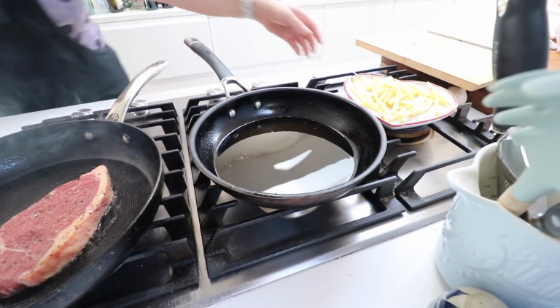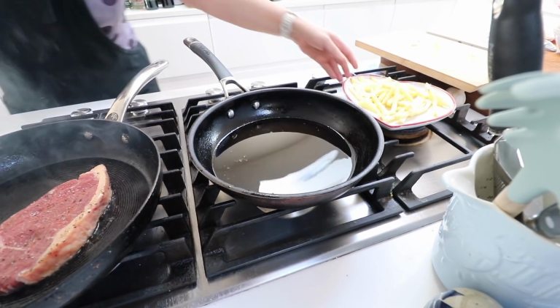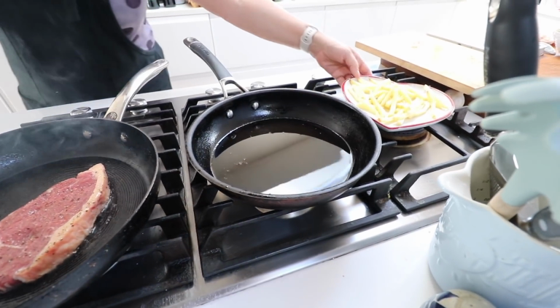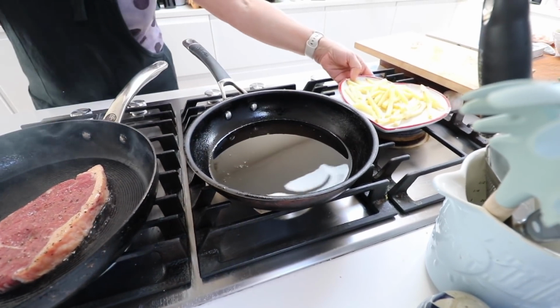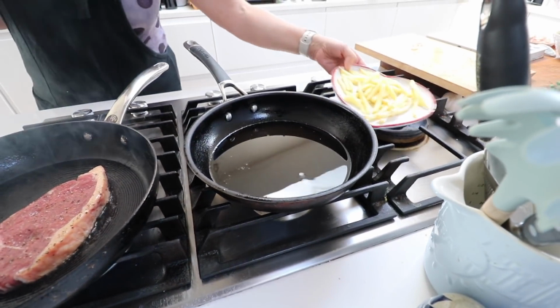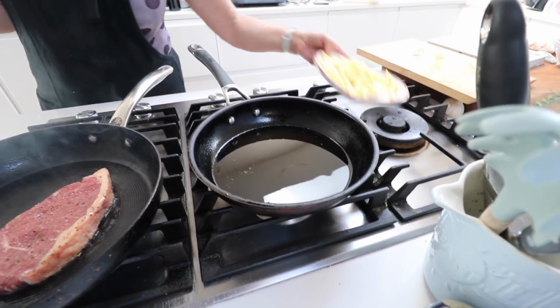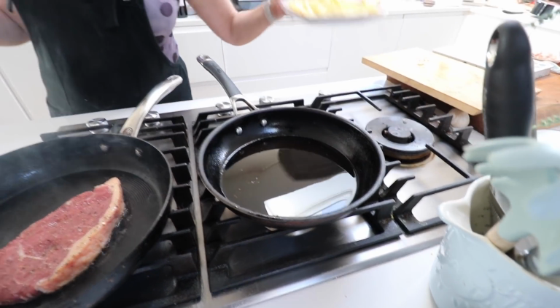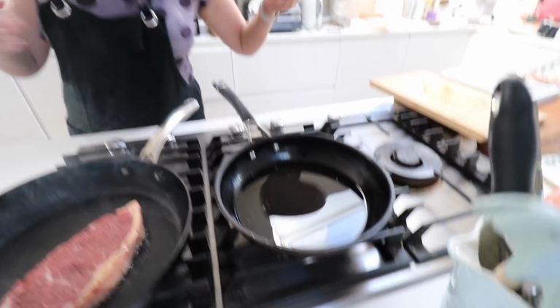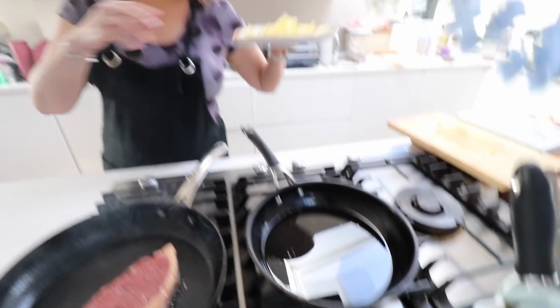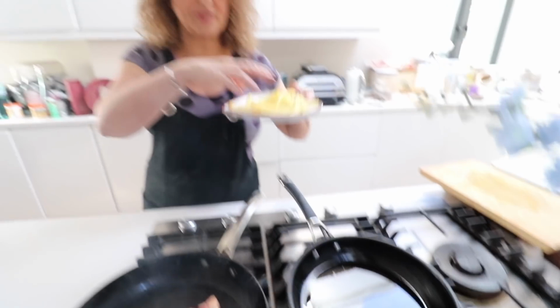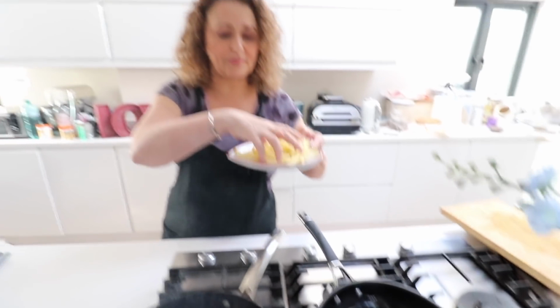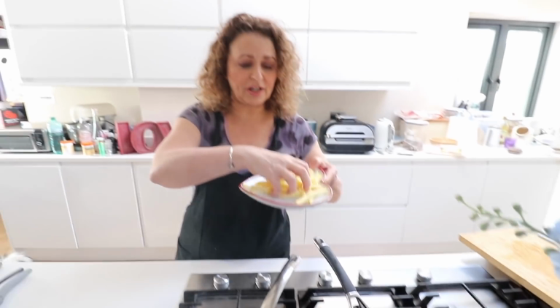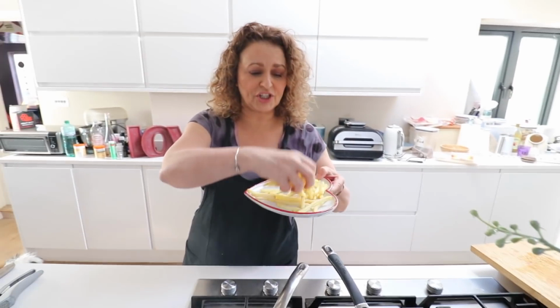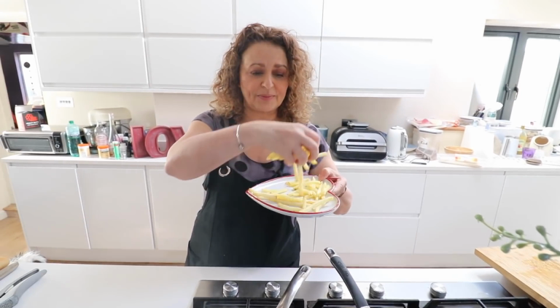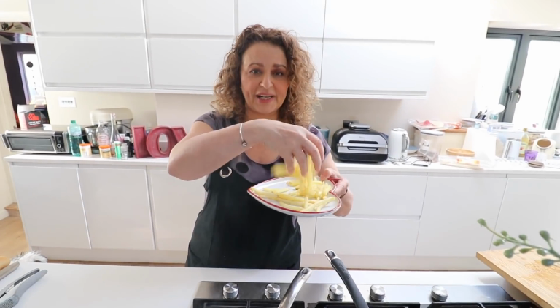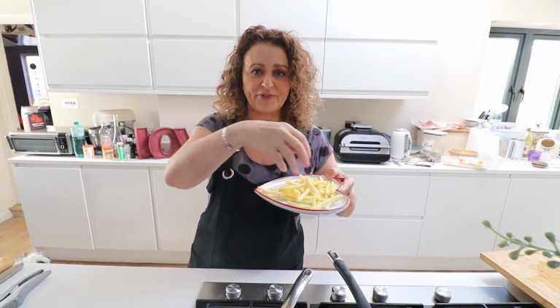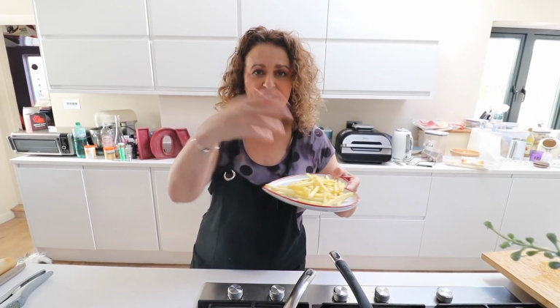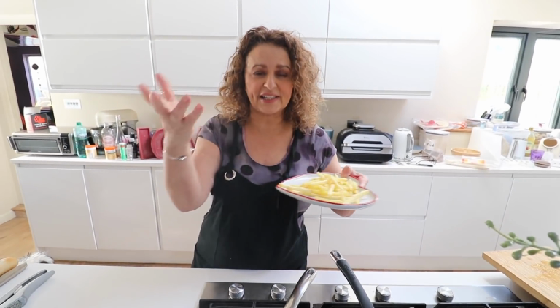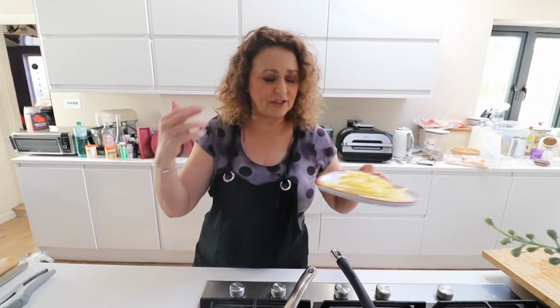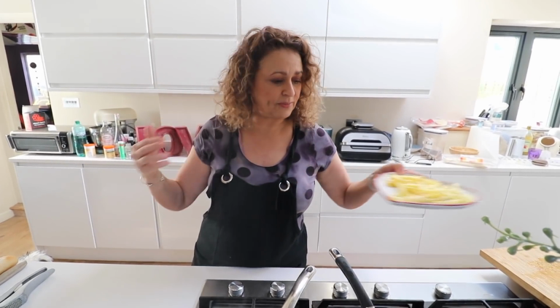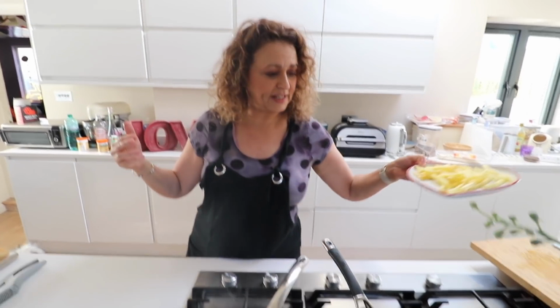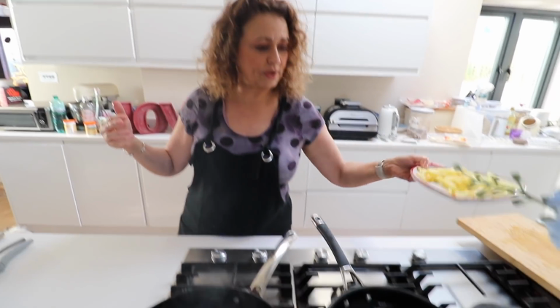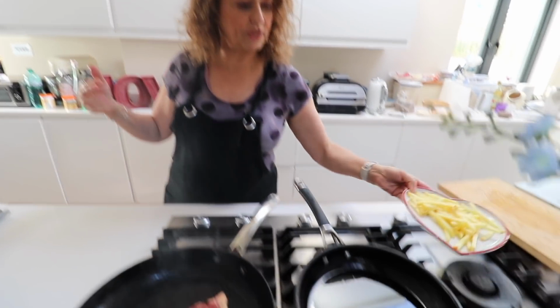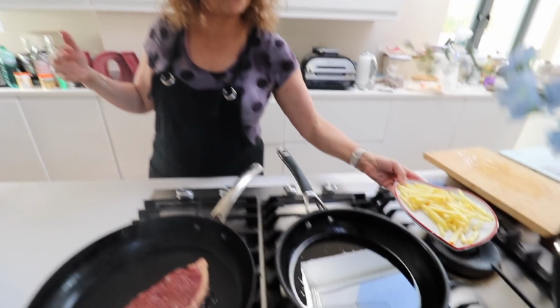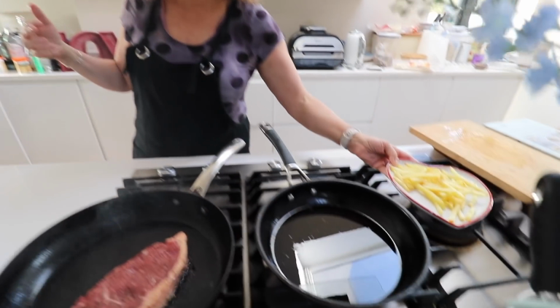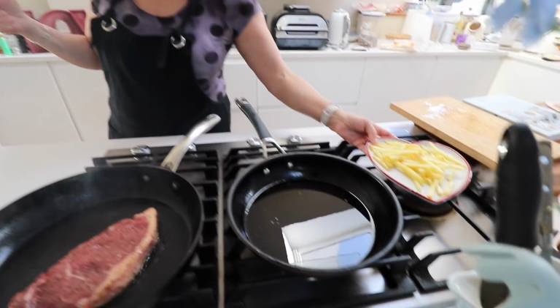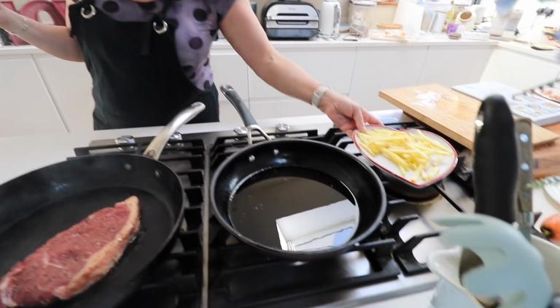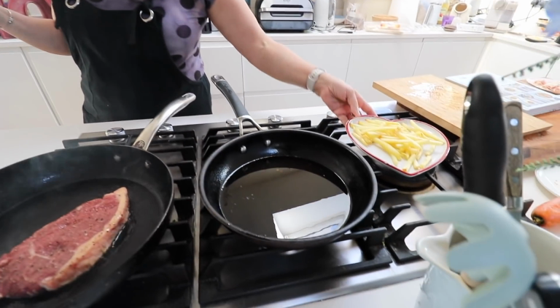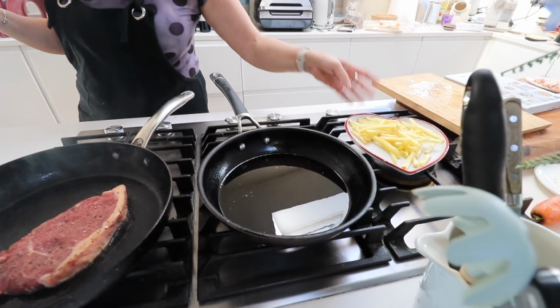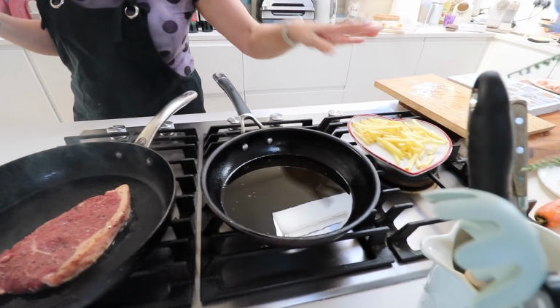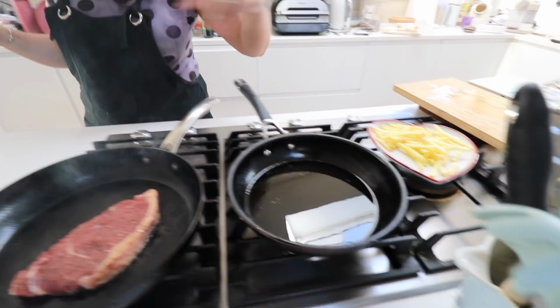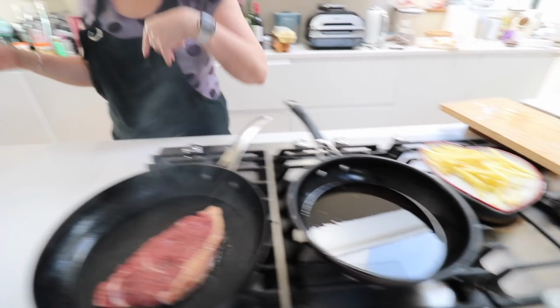We had McDonald's last night and there were loads of chips left over because they sent too many, so I'm going to fry those up and put them in the baguette.